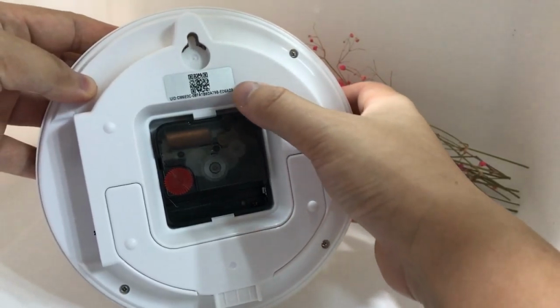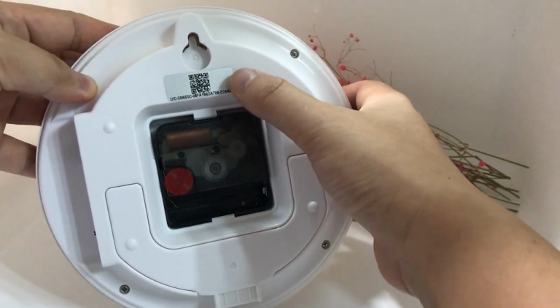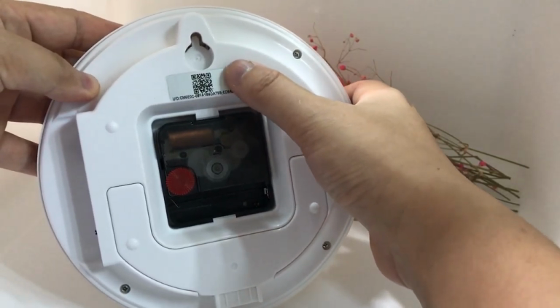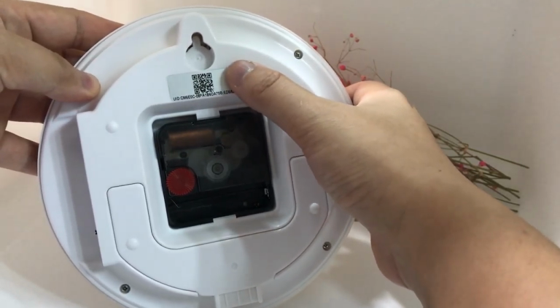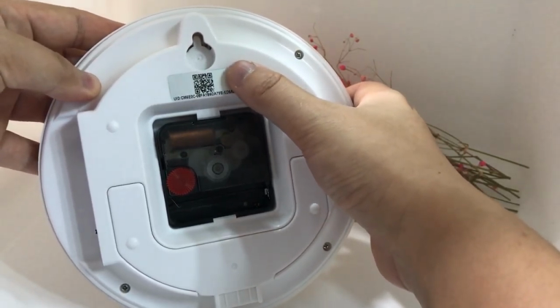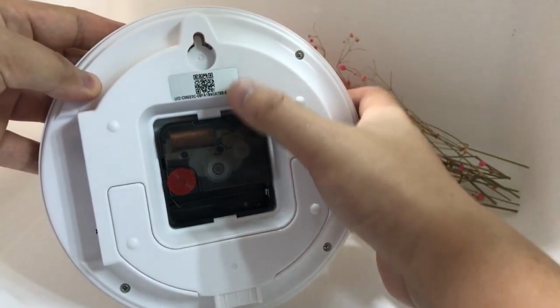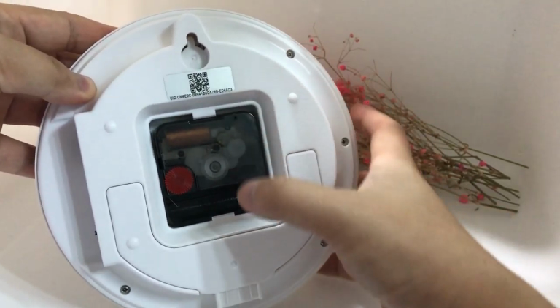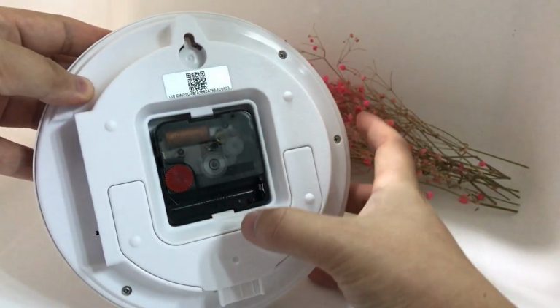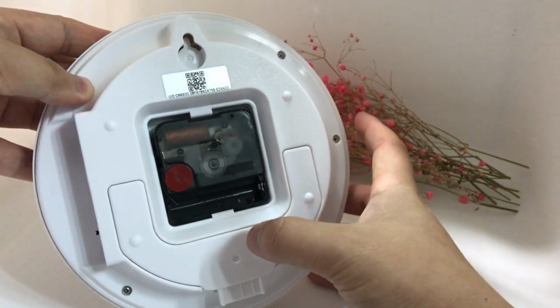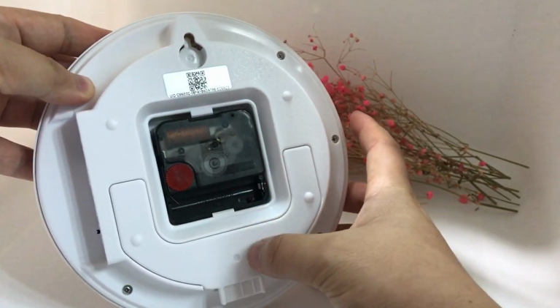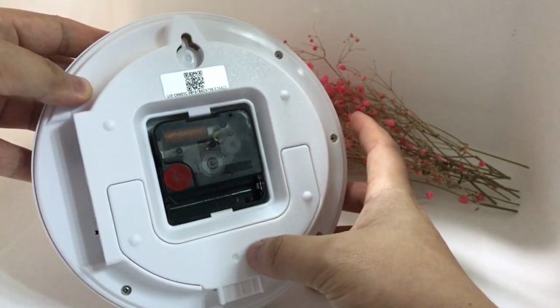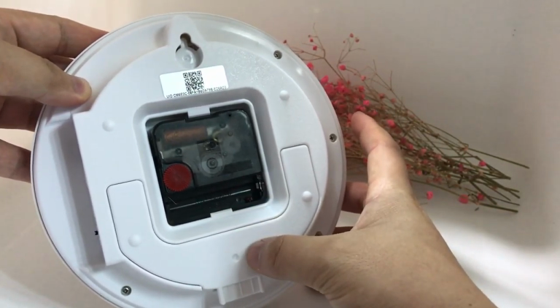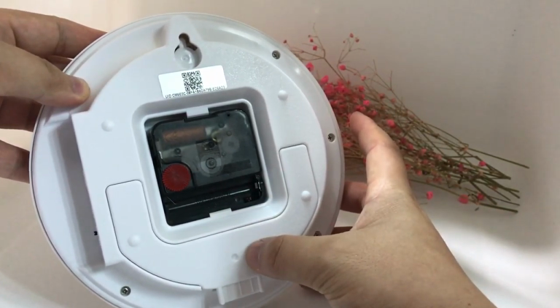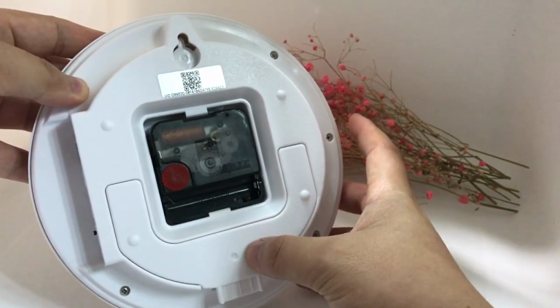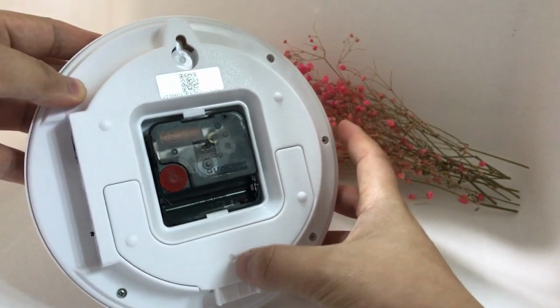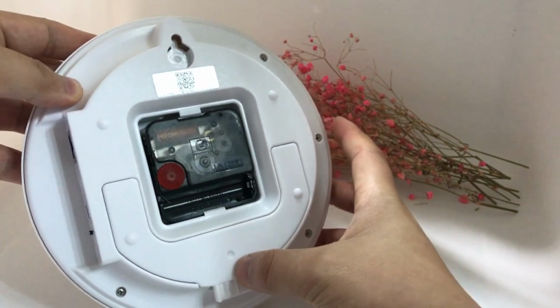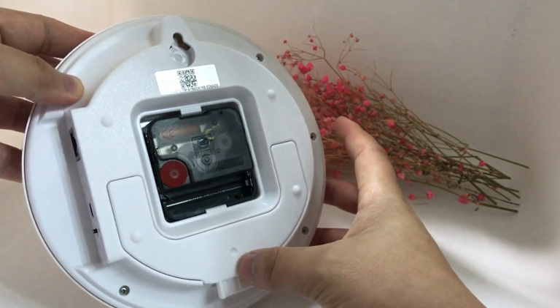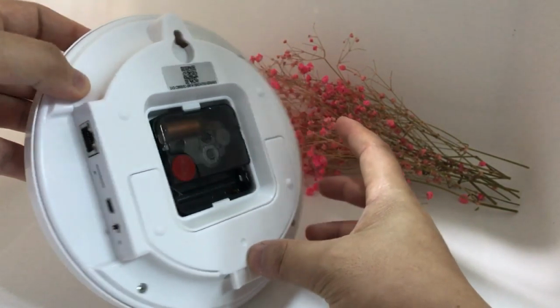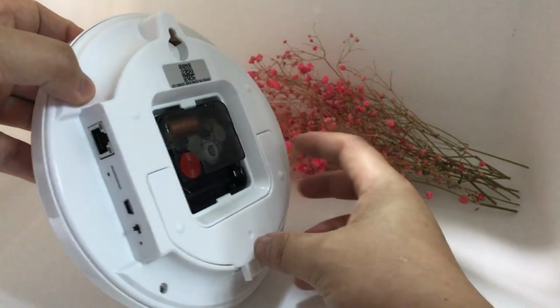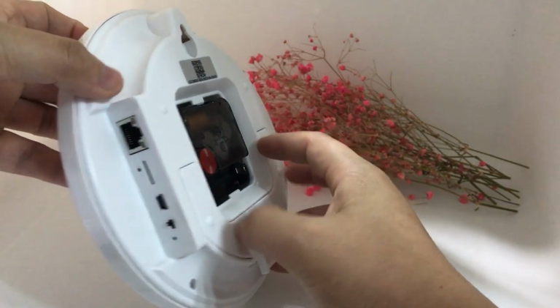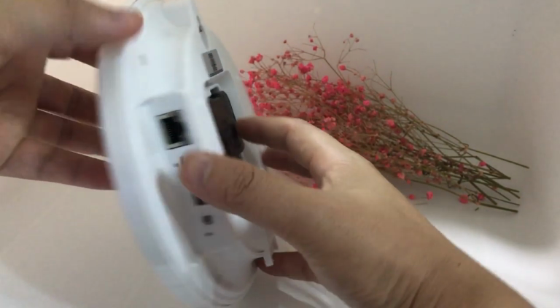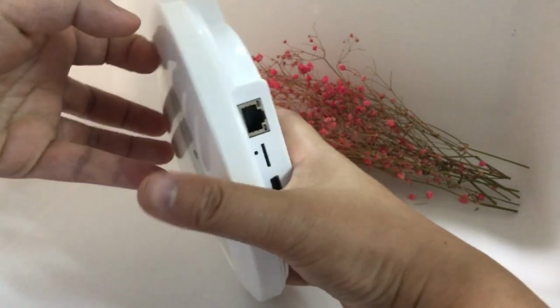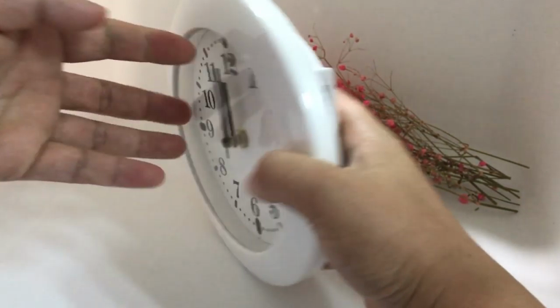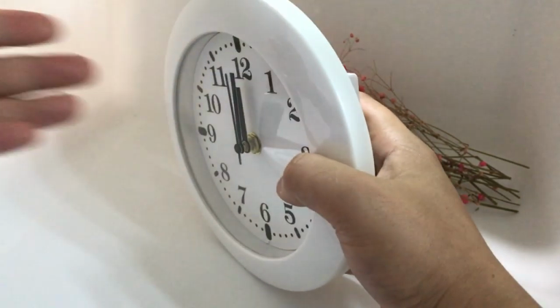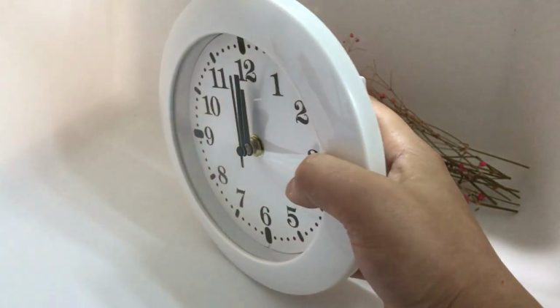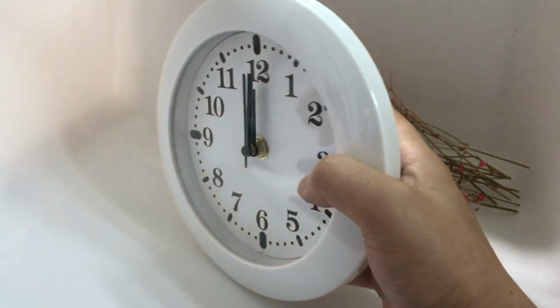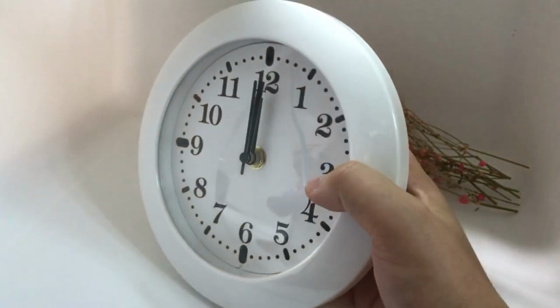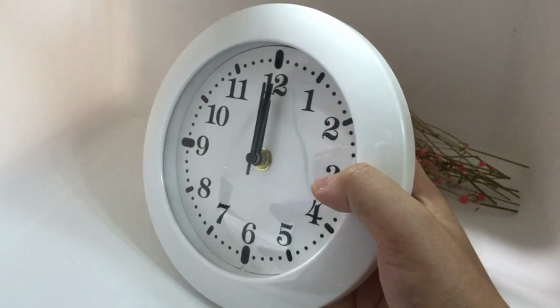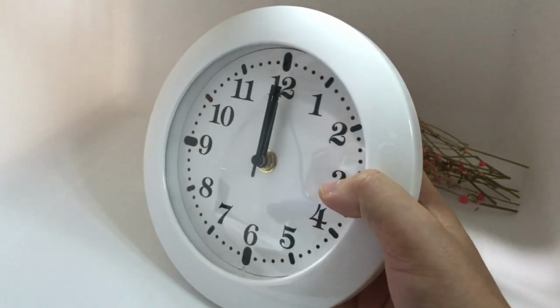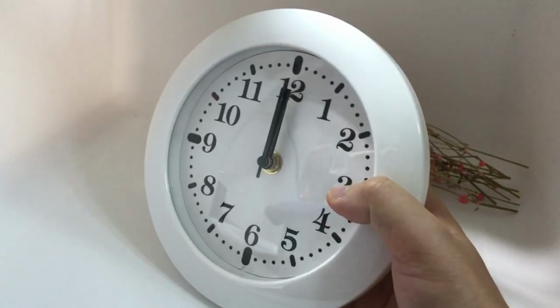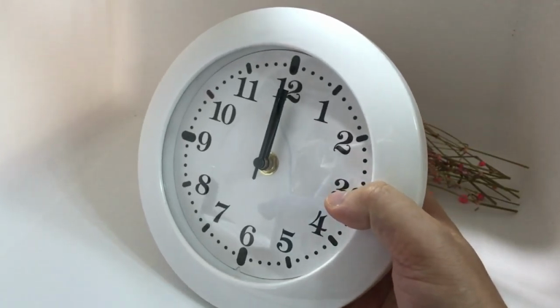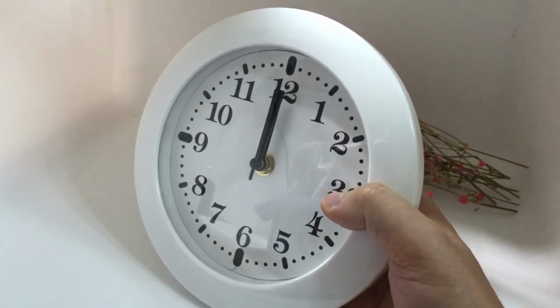You can hang it on the wall or place it on a table using the back bracket — very nice.